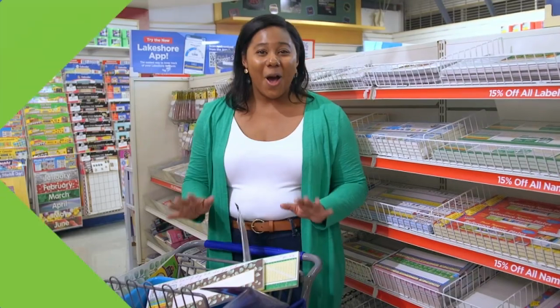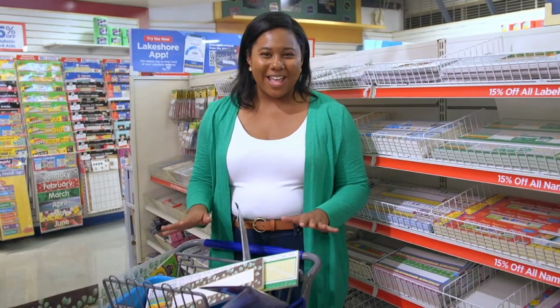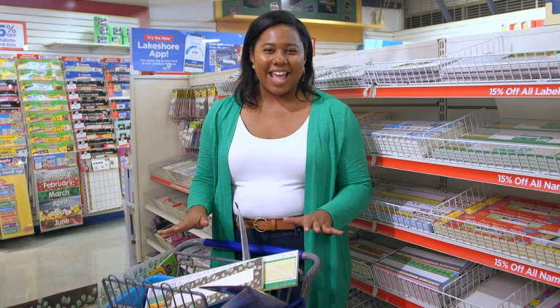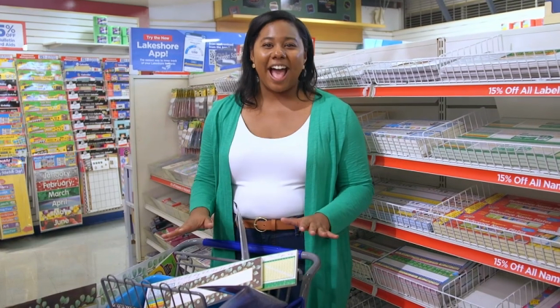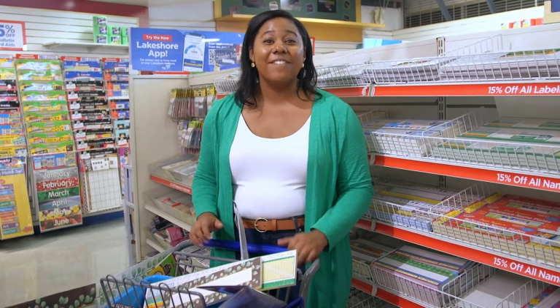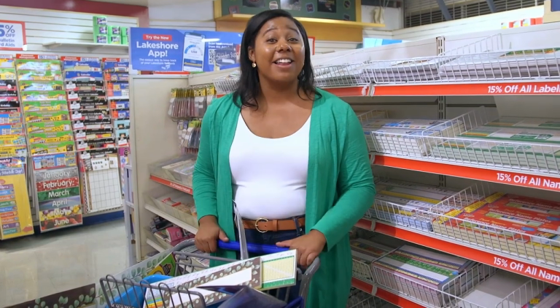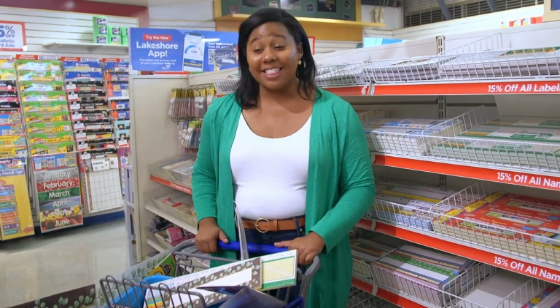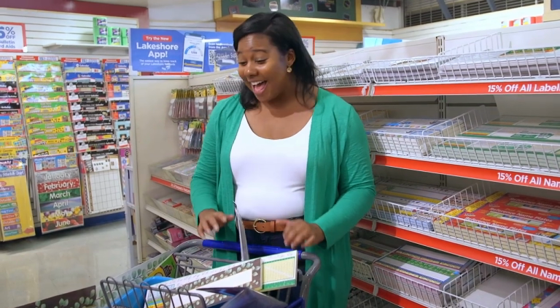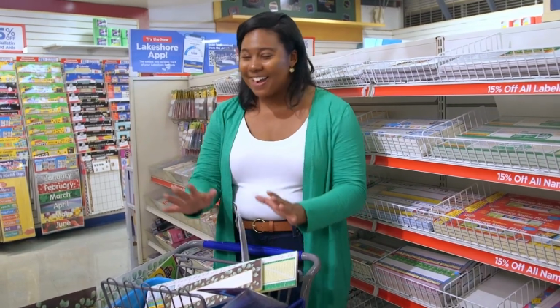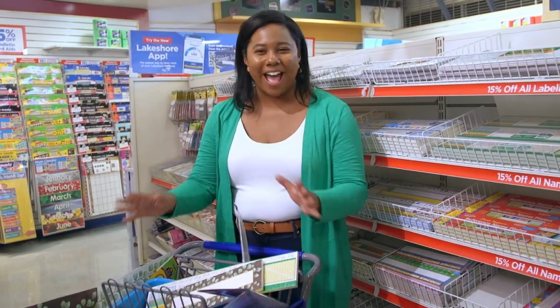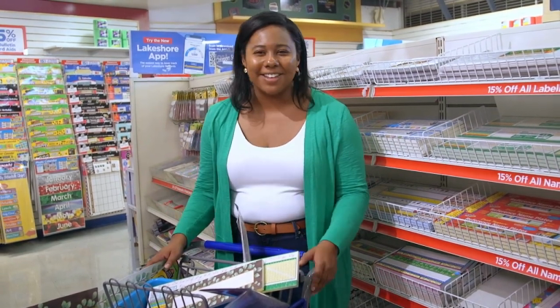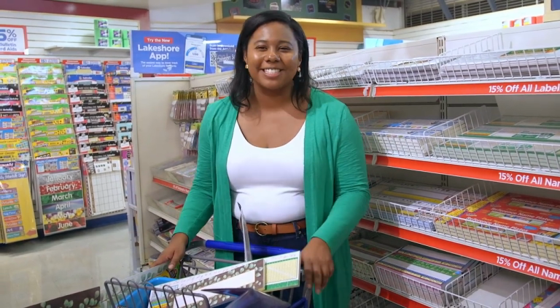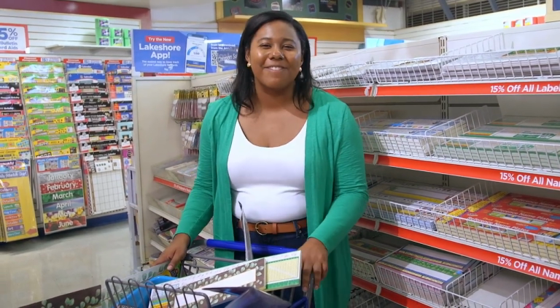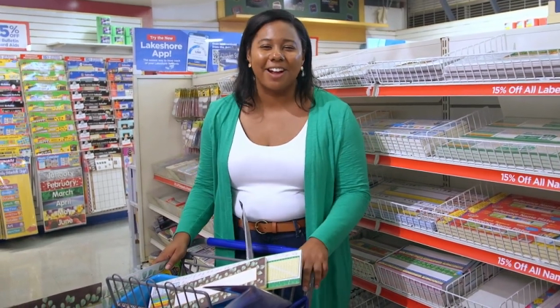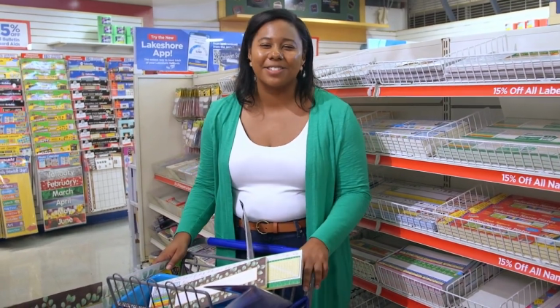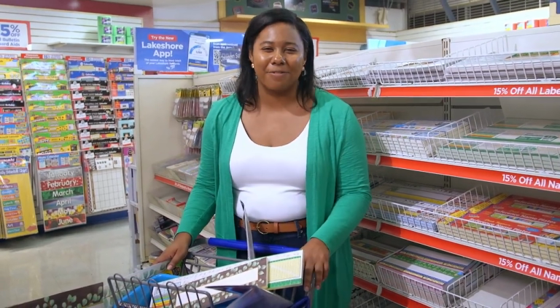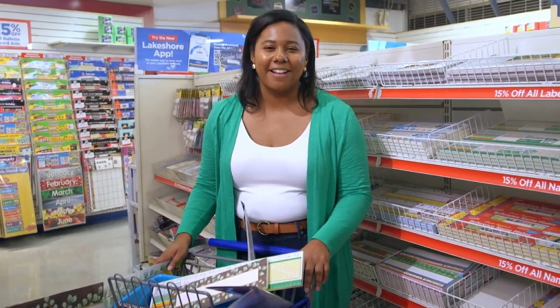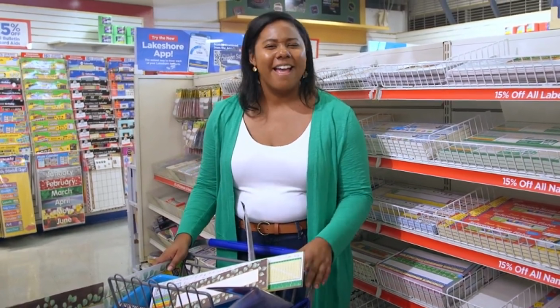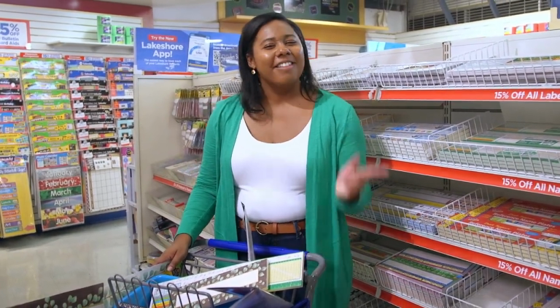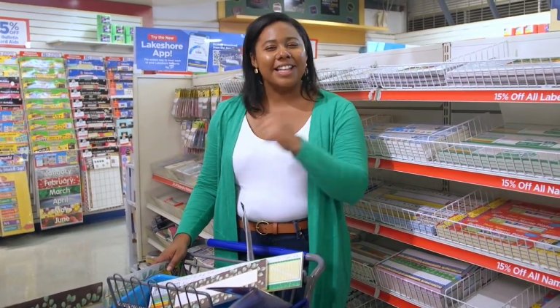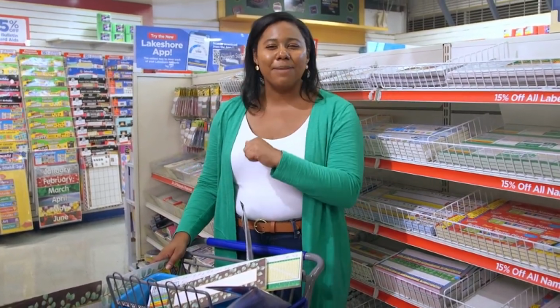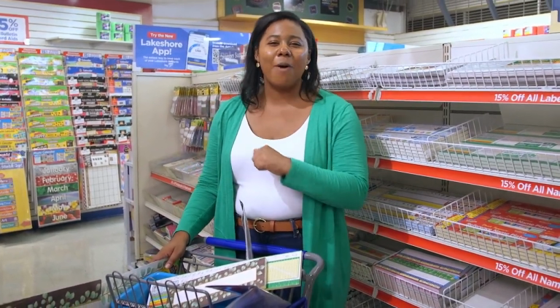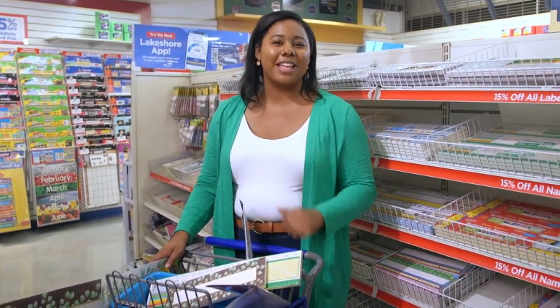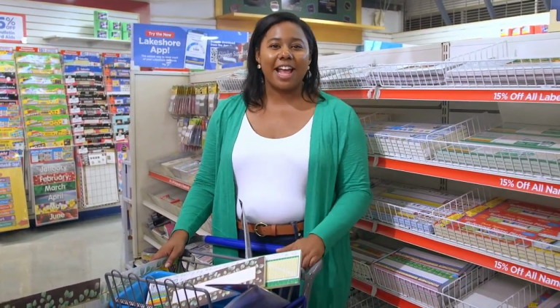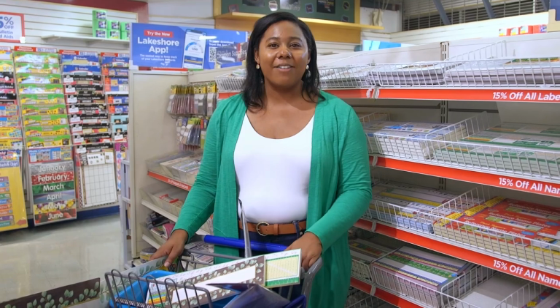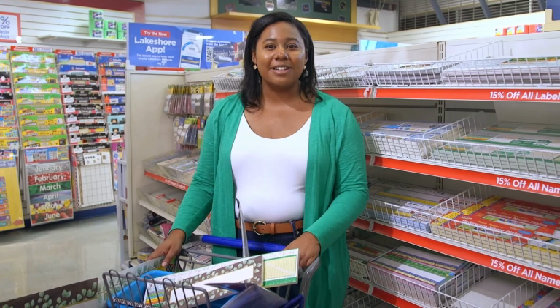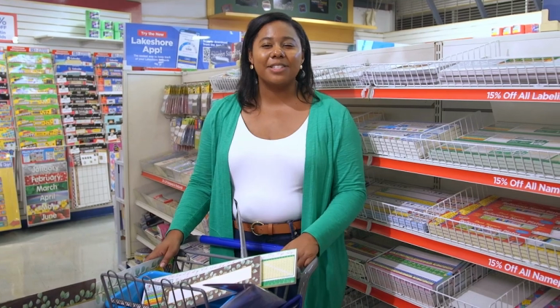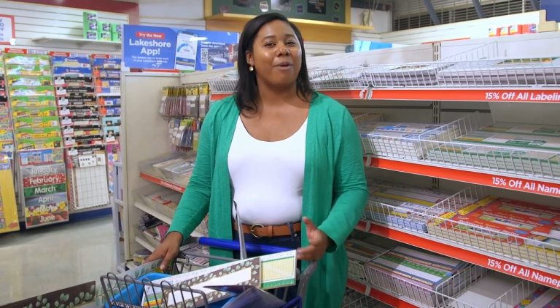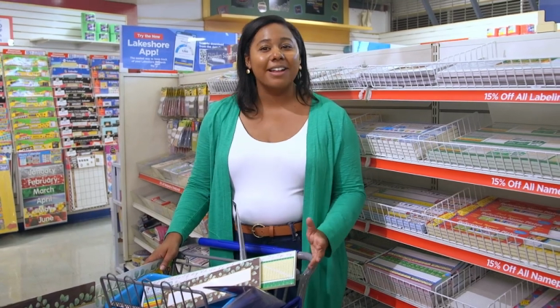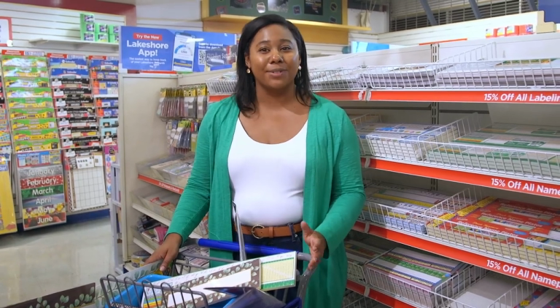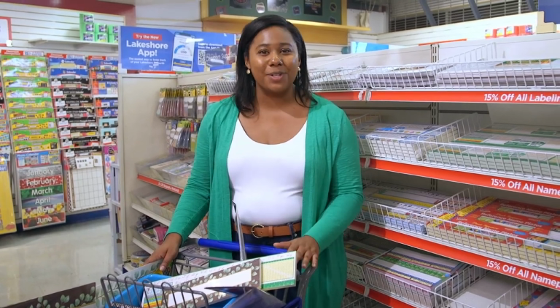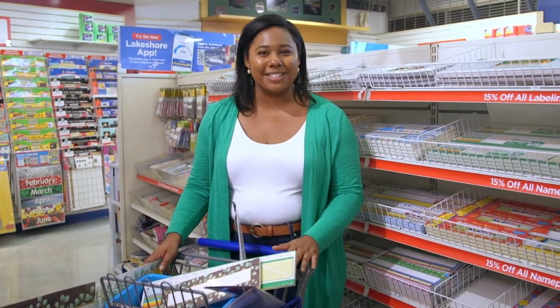I've got a lot of happiness in my cart so far. Let's keep going and check out deals on products for students.